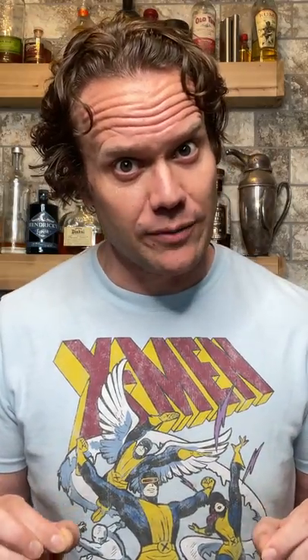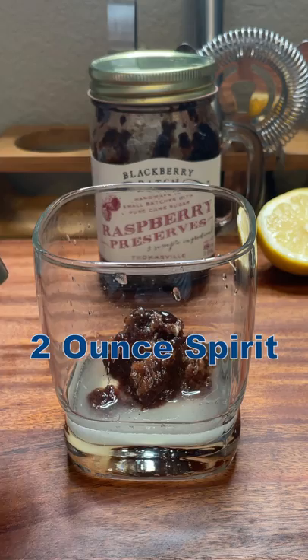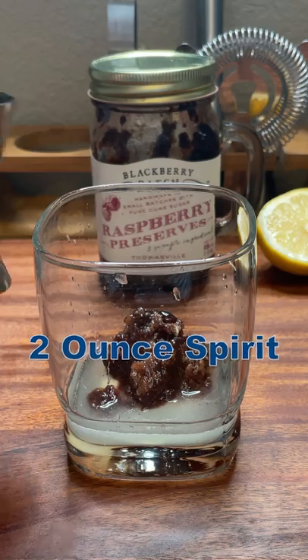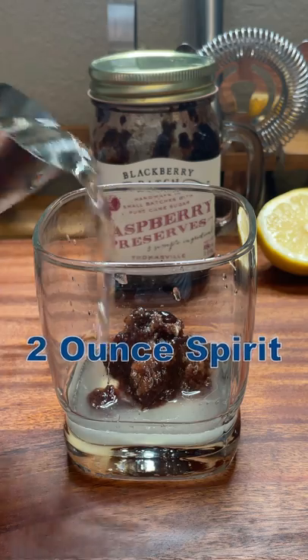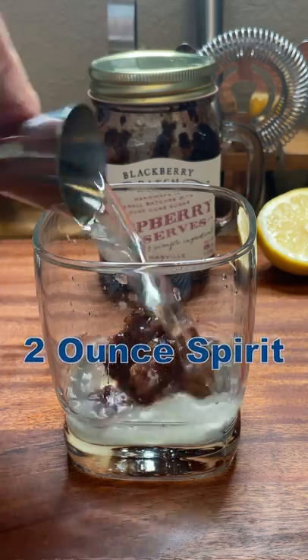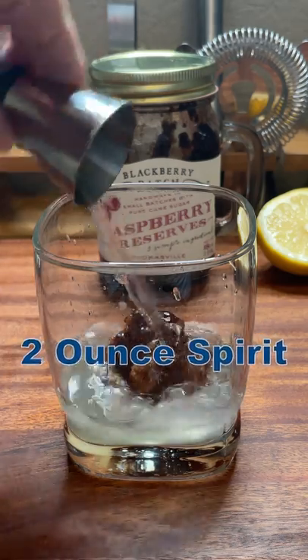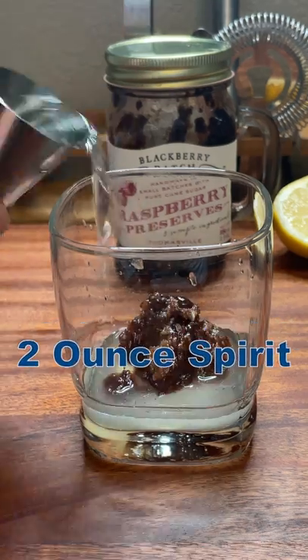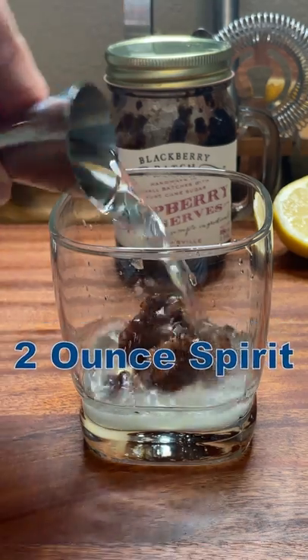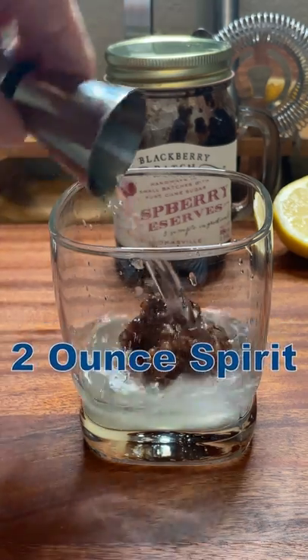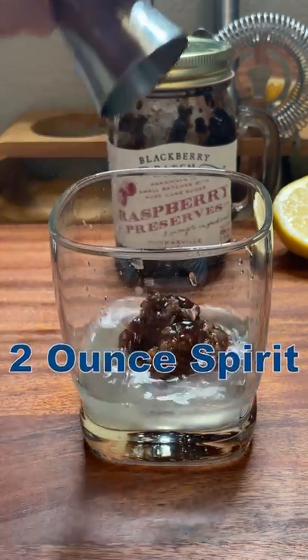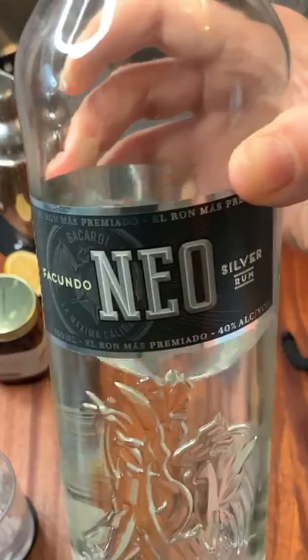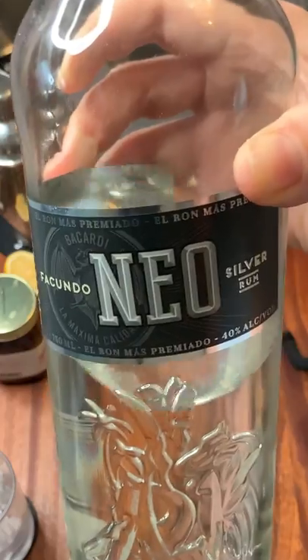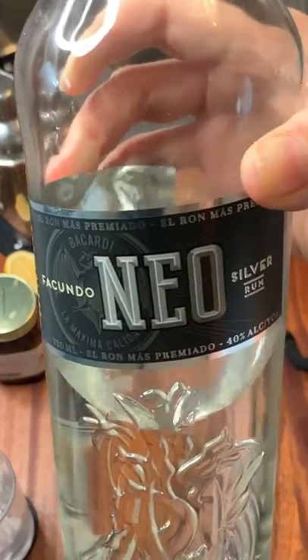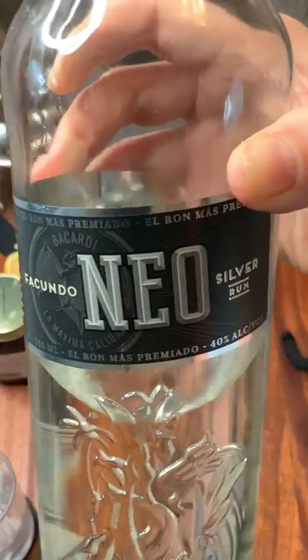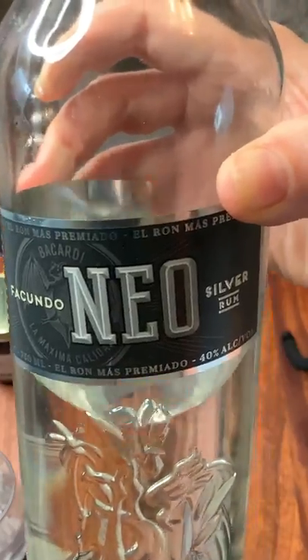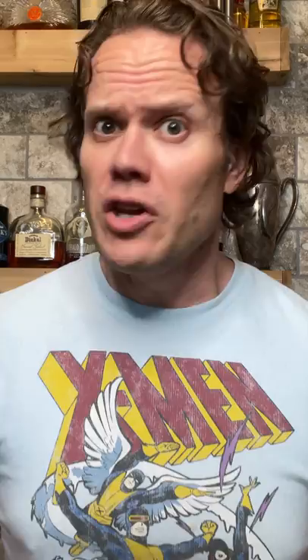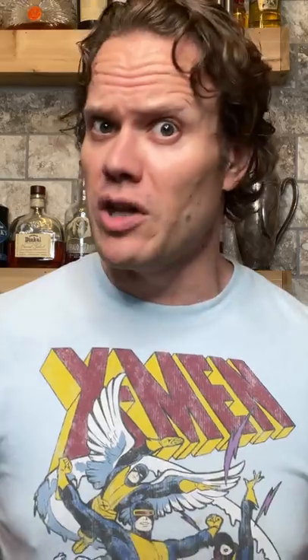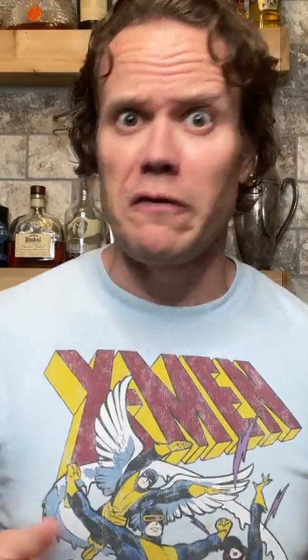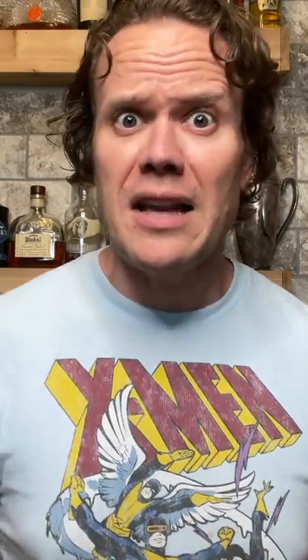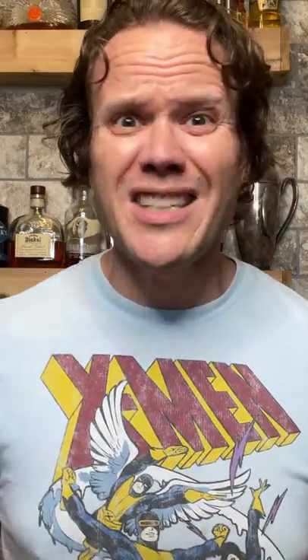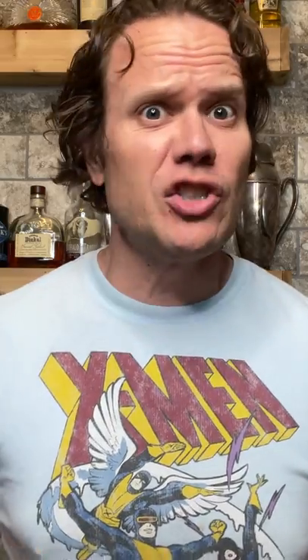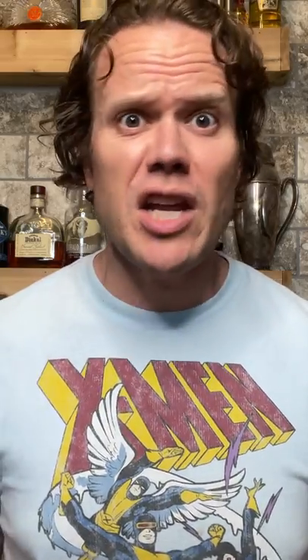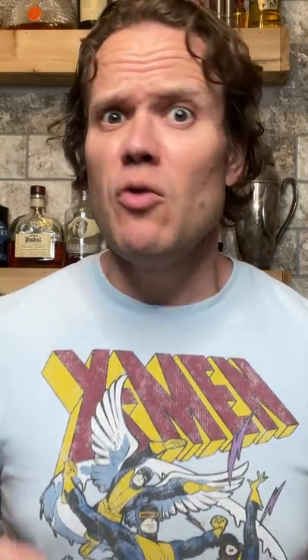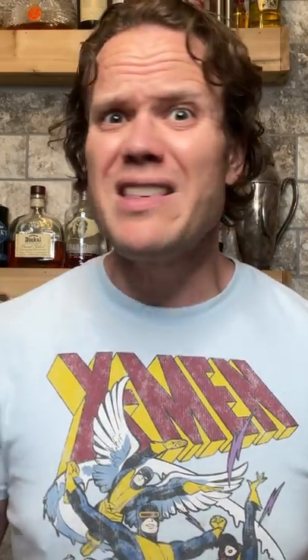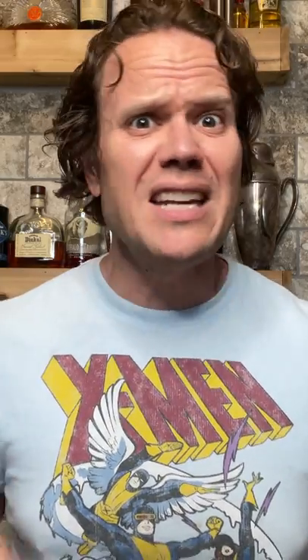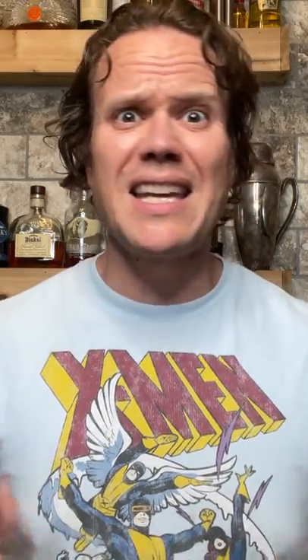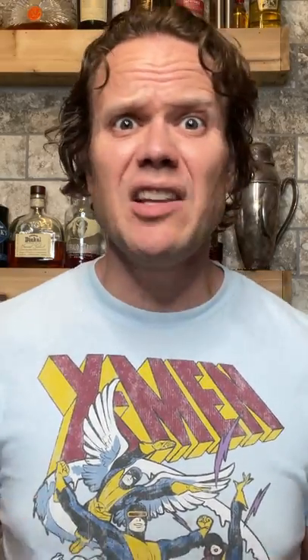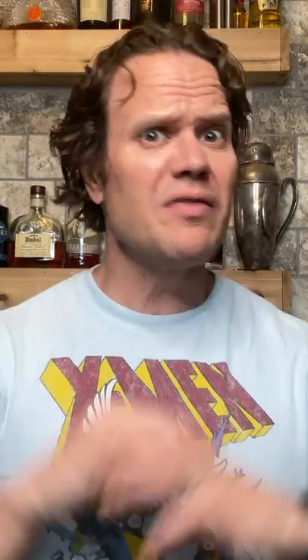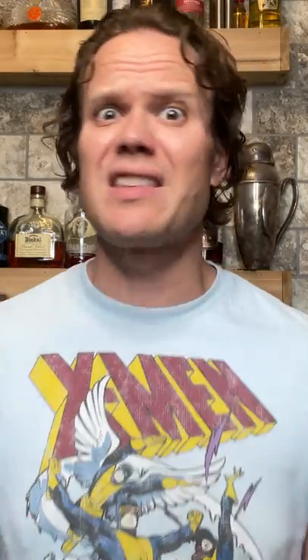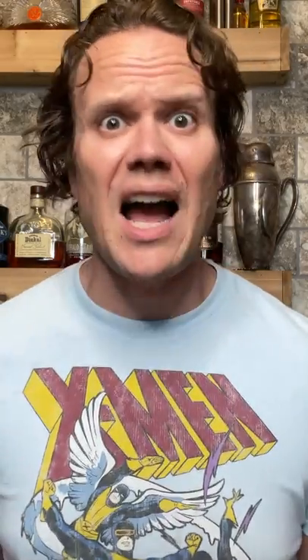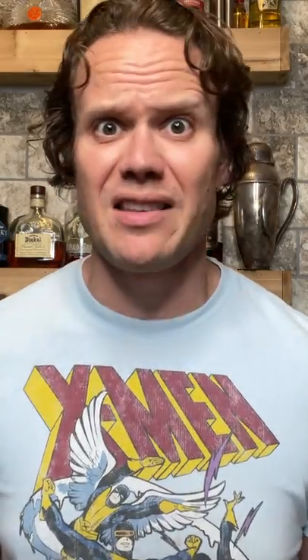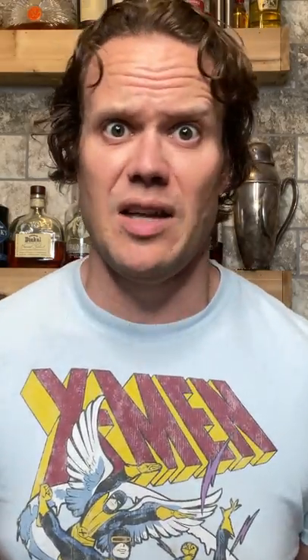For our liquor, two ounces of your favorite spirit. I'm using a clear rum, but you can use vodka, gin, whiskey, tequila — the sky is the limit.